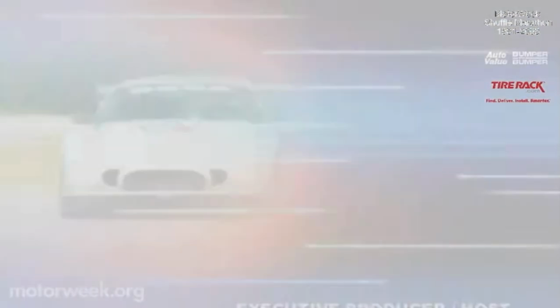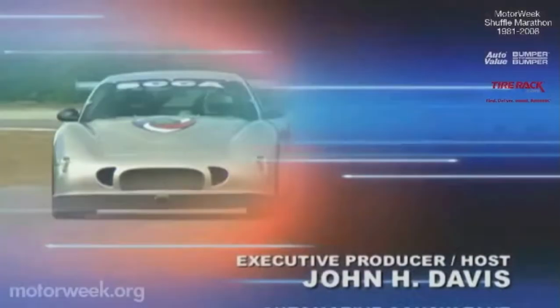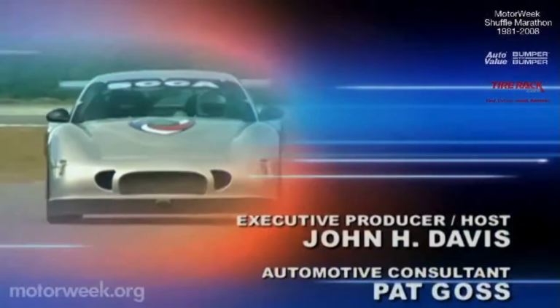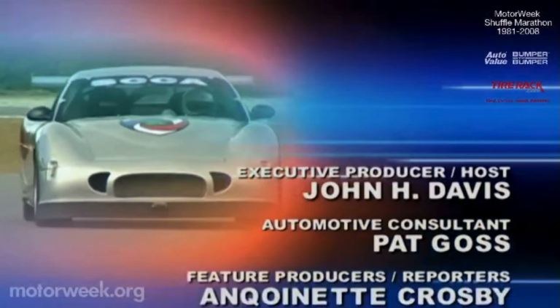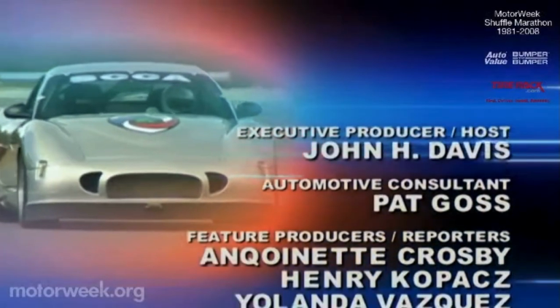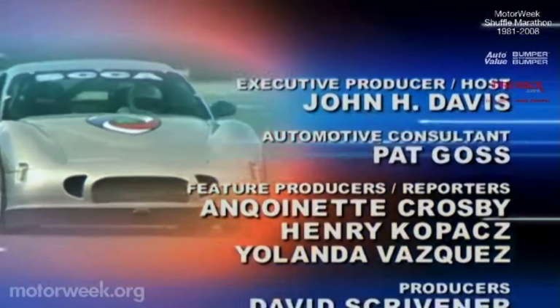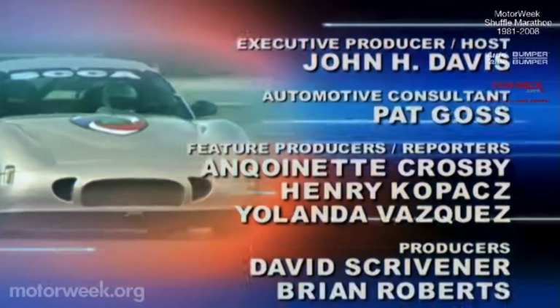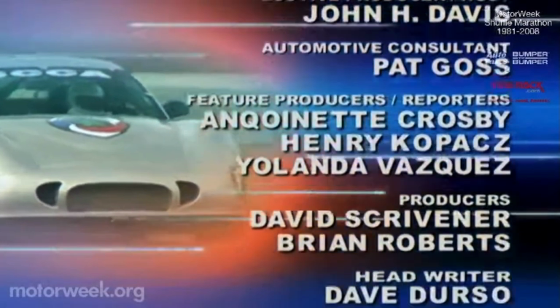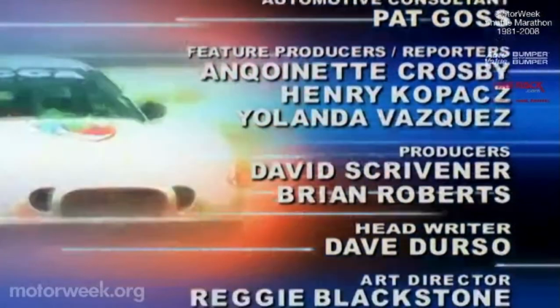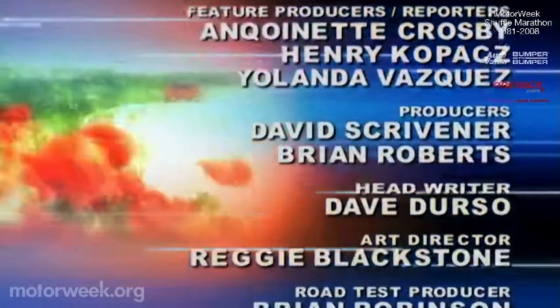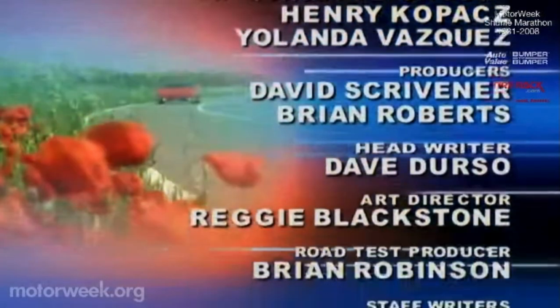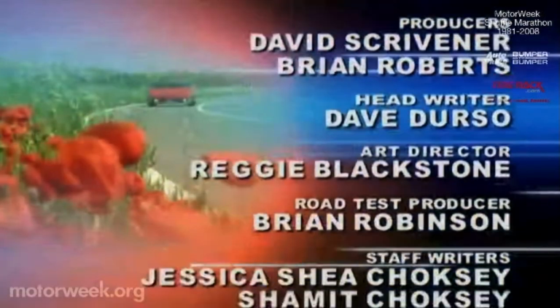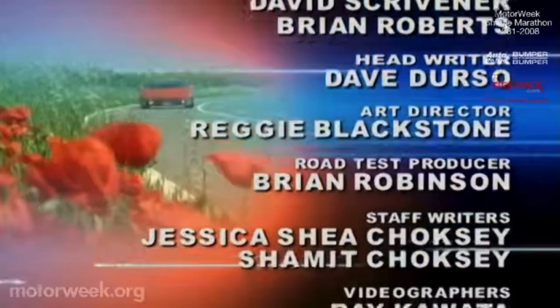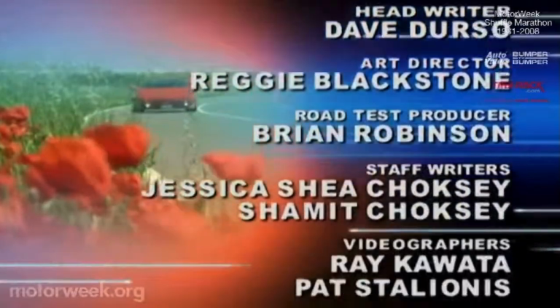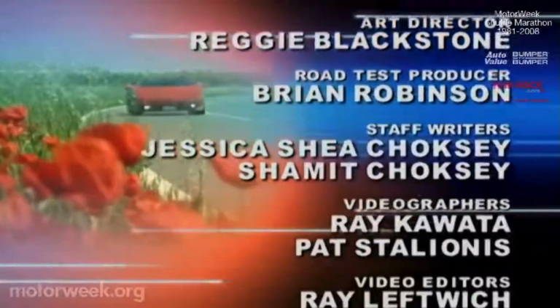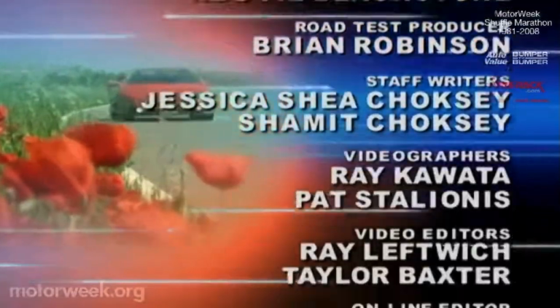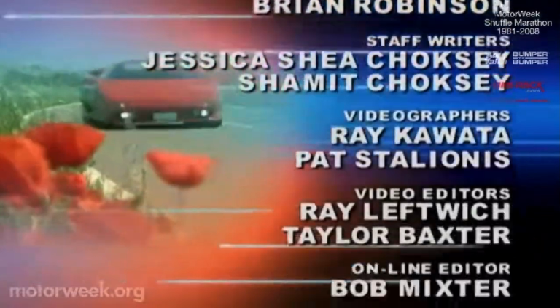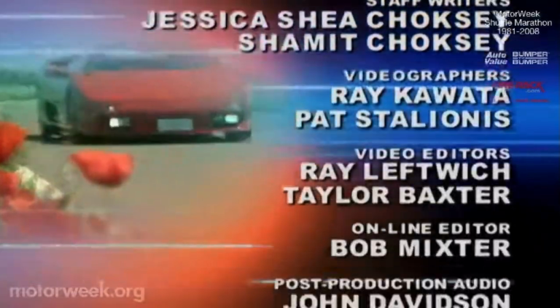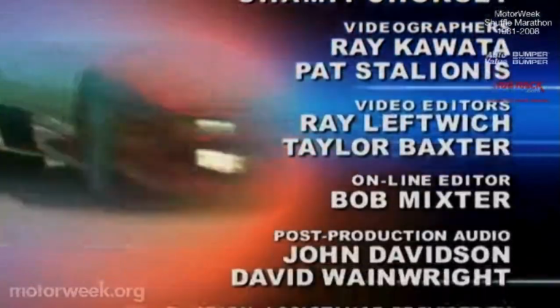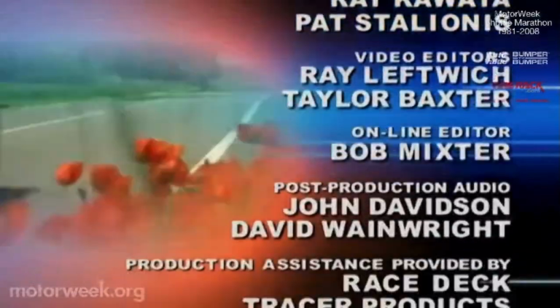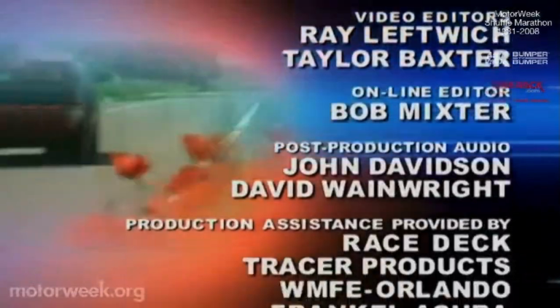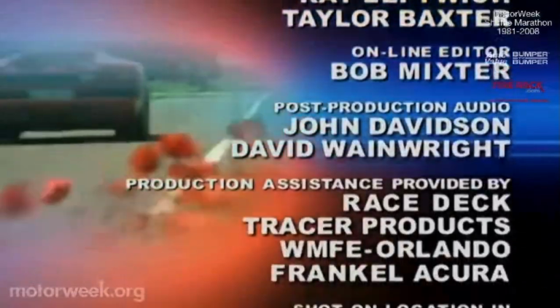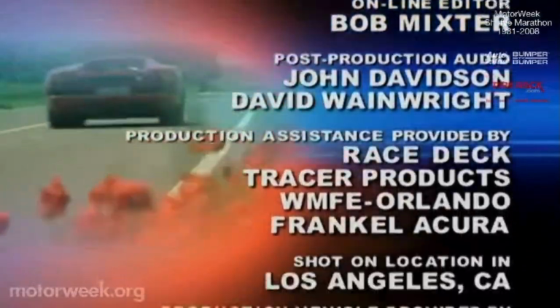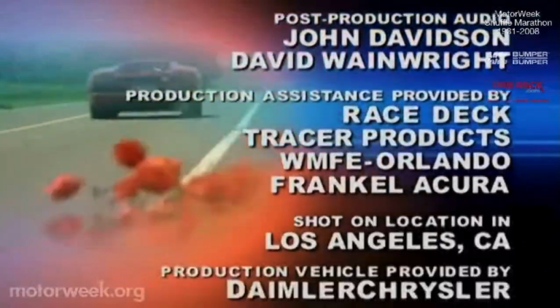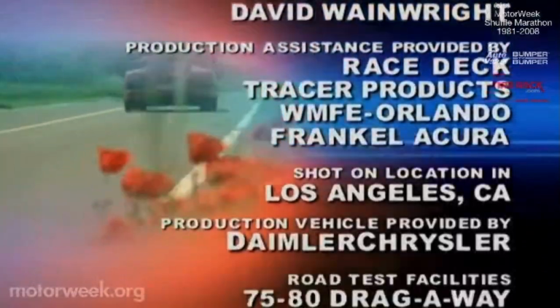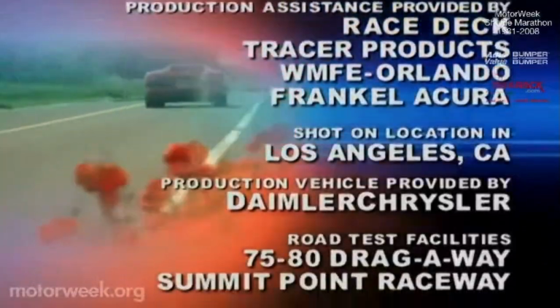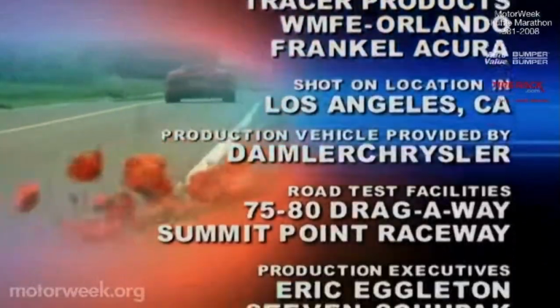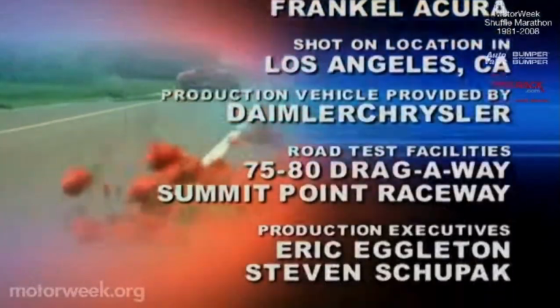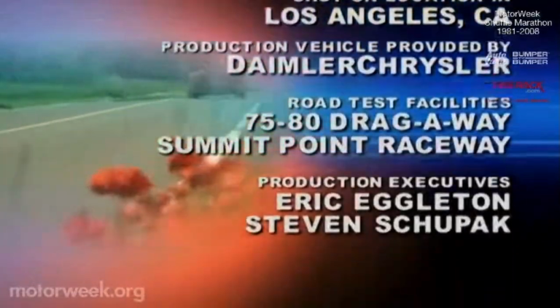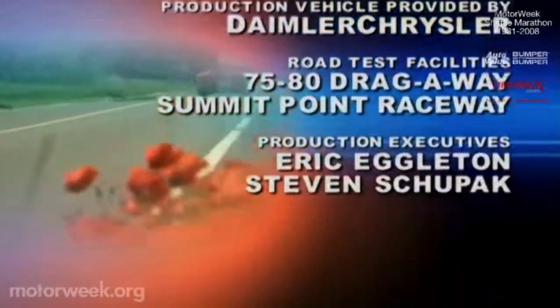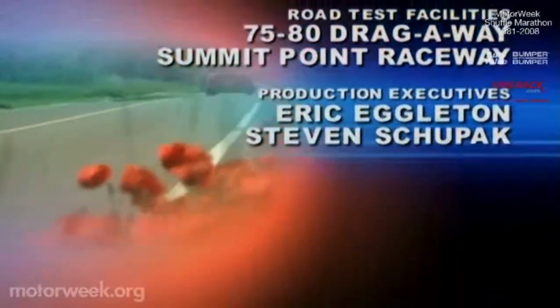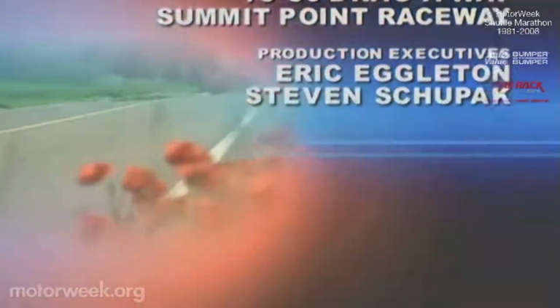This program was produced by Maryland Public Television, which is solely responsible for its content.